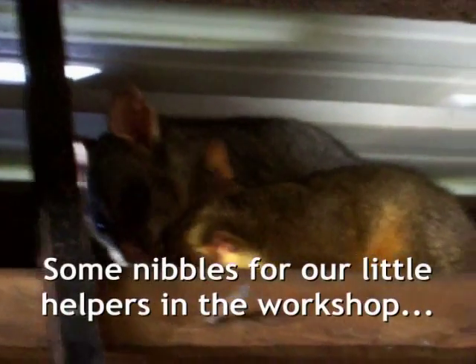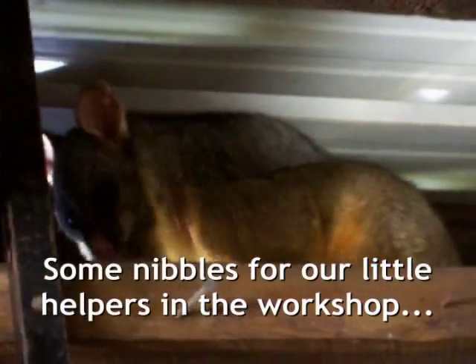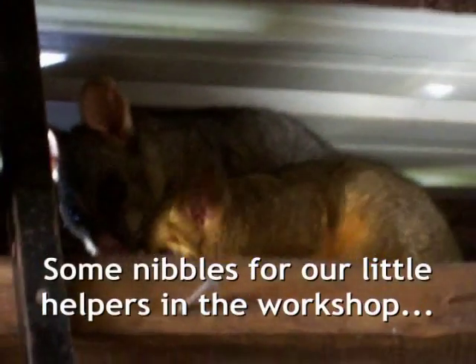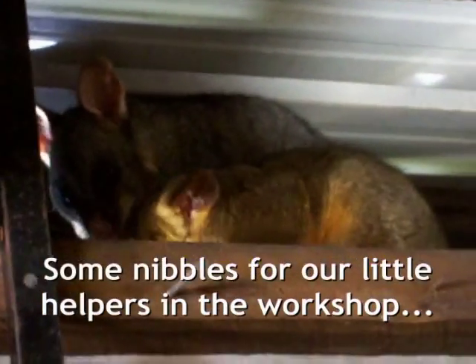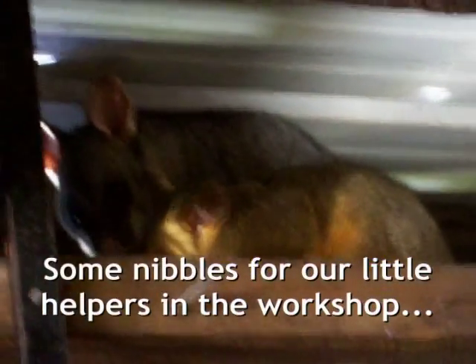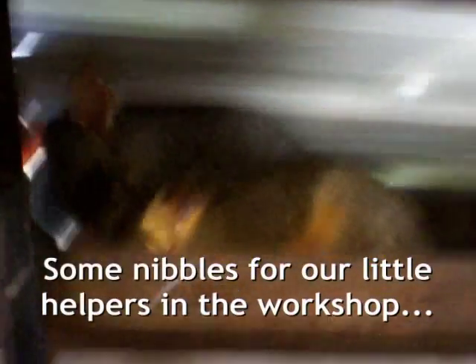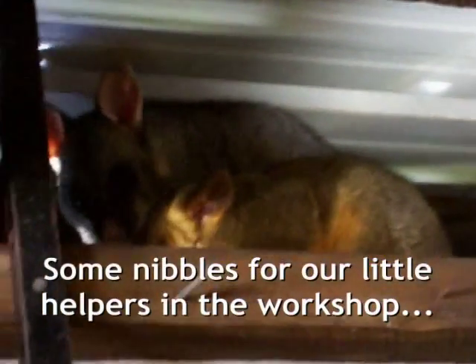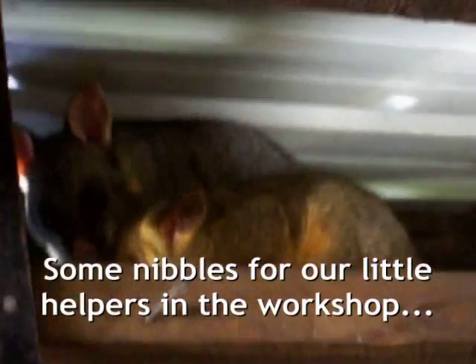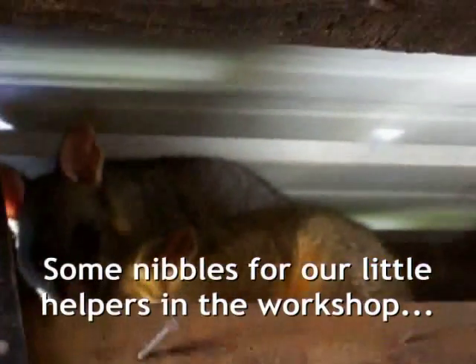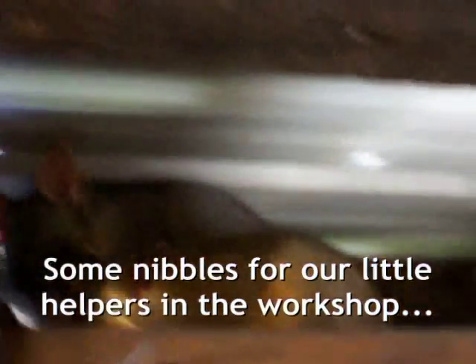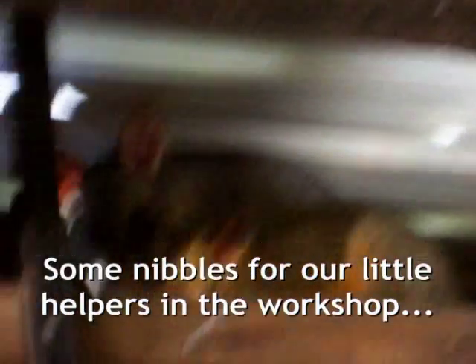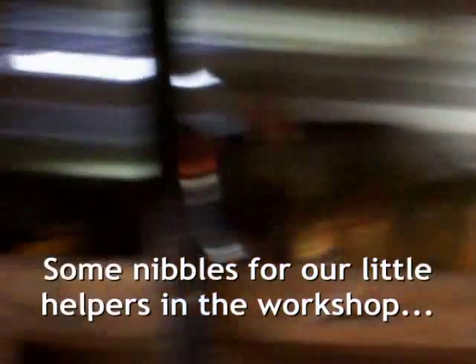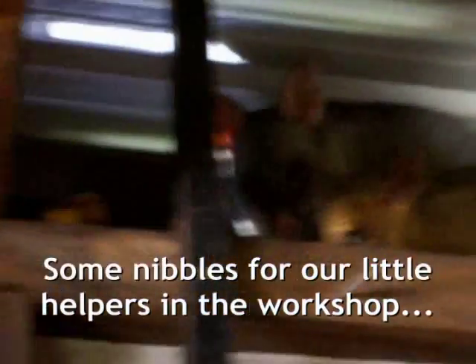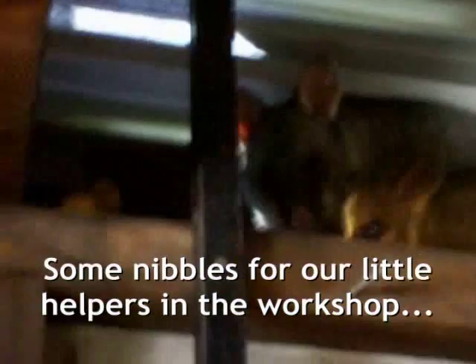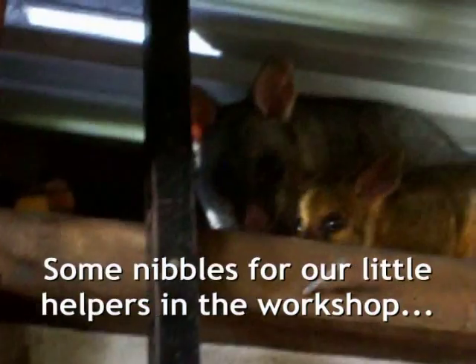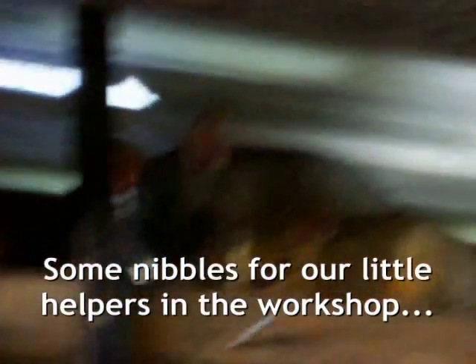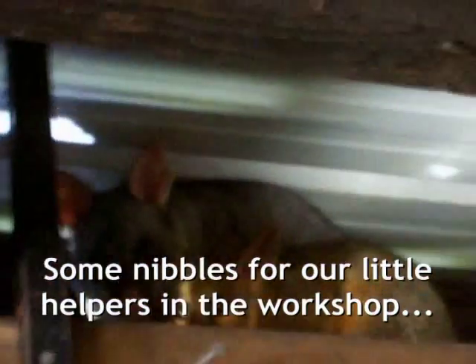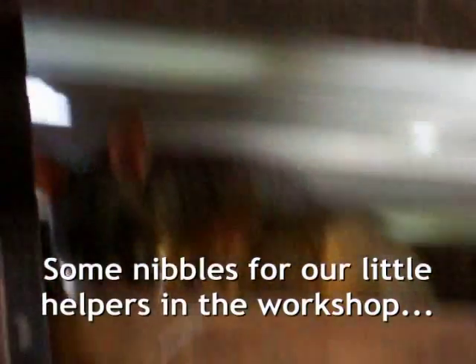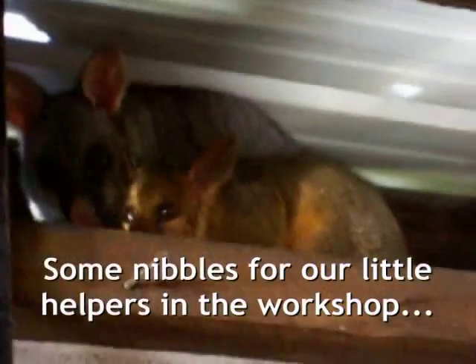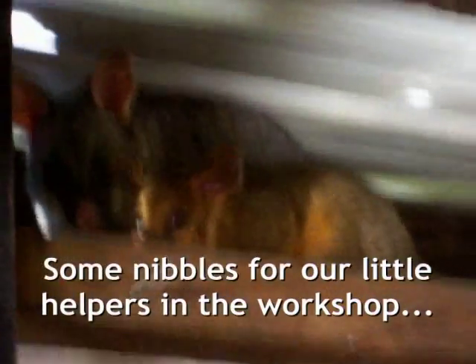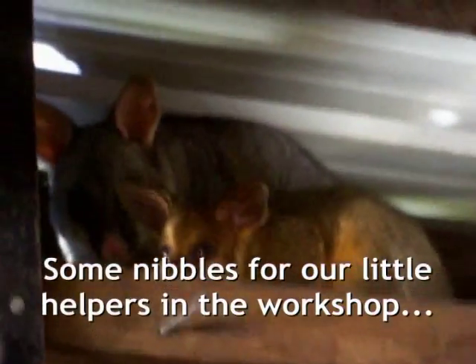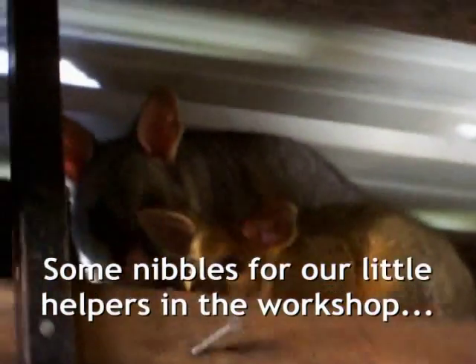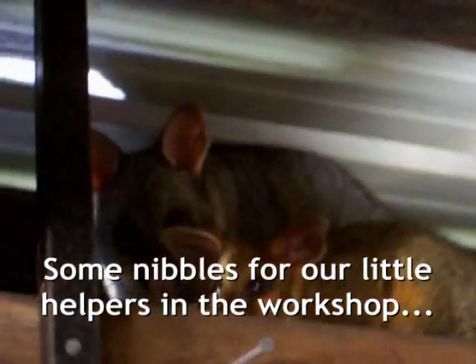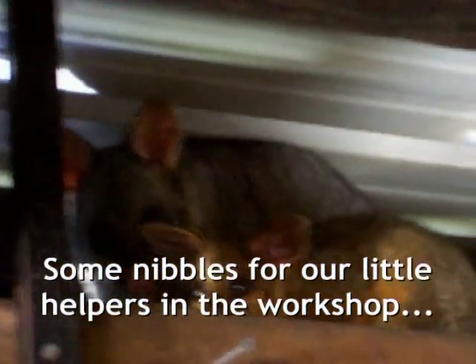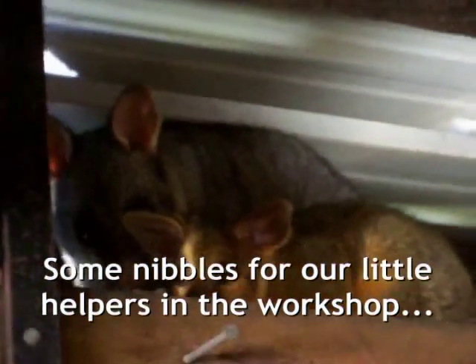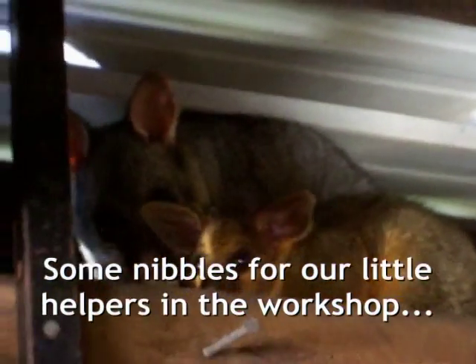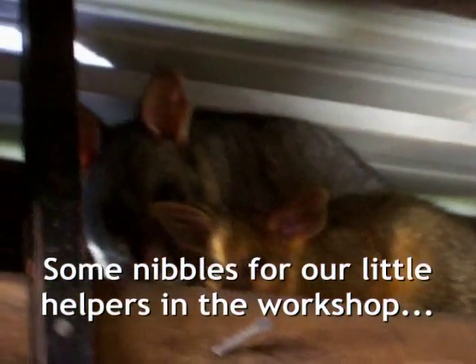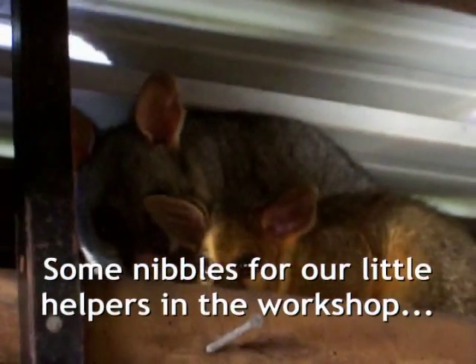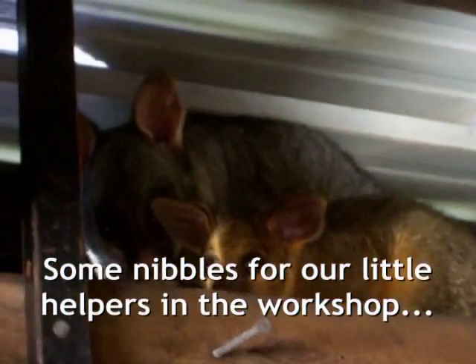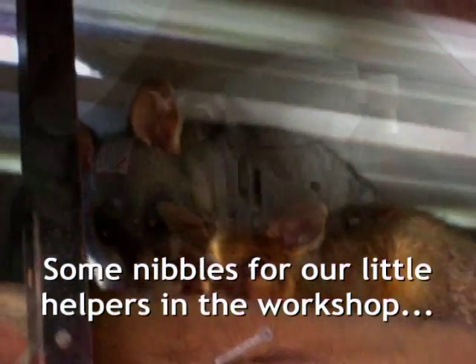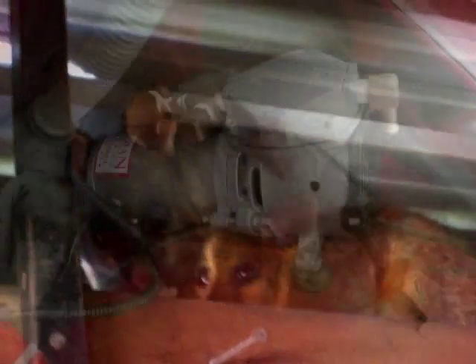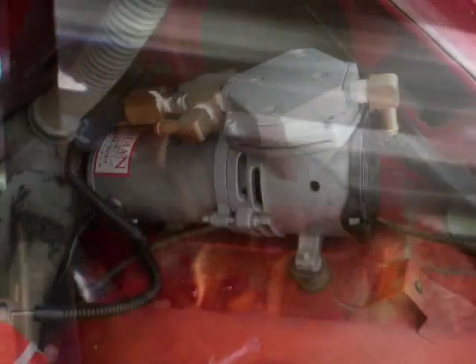Hello possum. Are you eating a bit of banana? And there's your little baby.